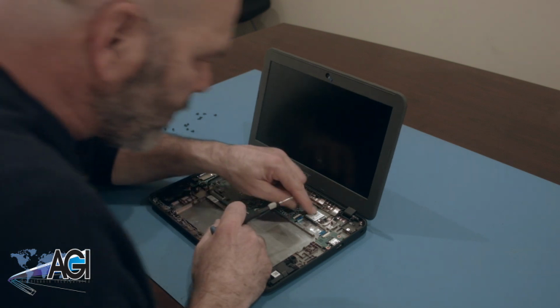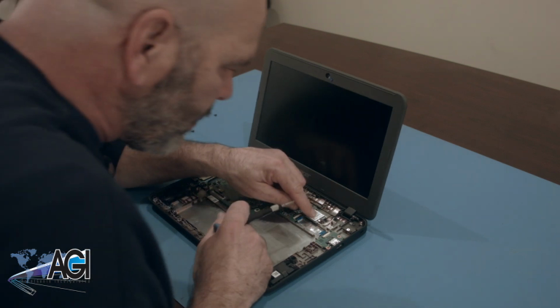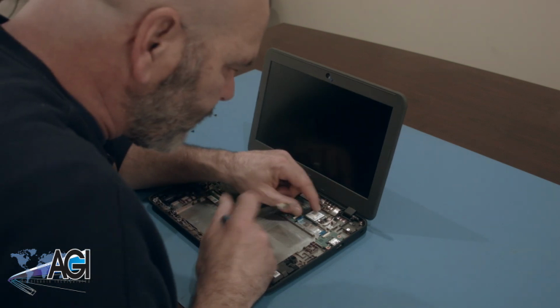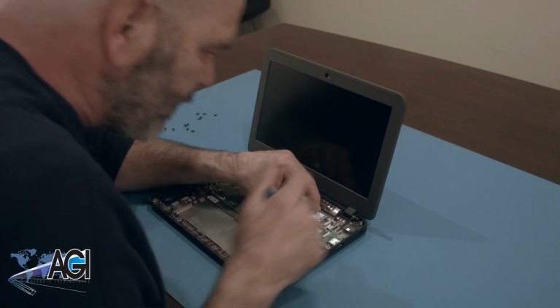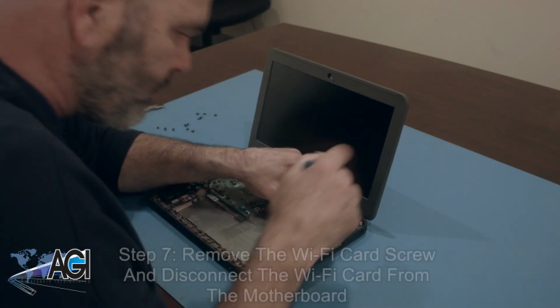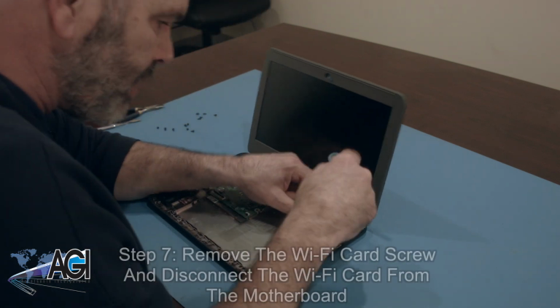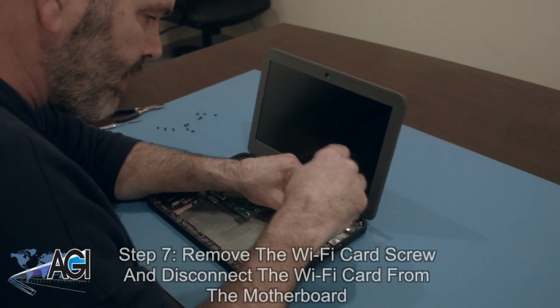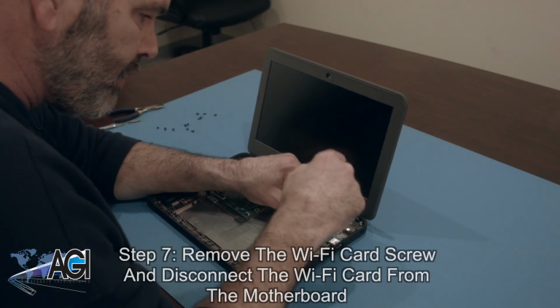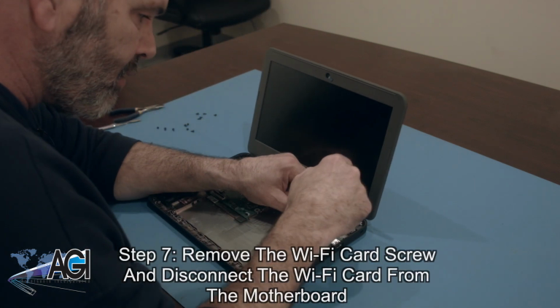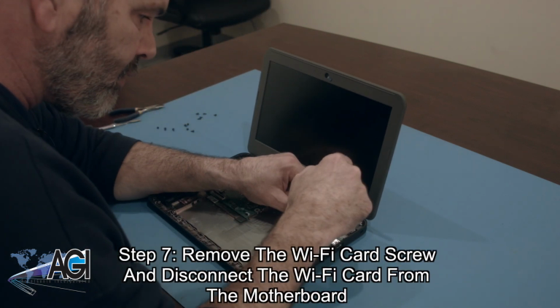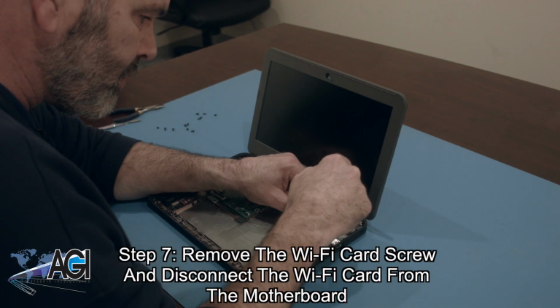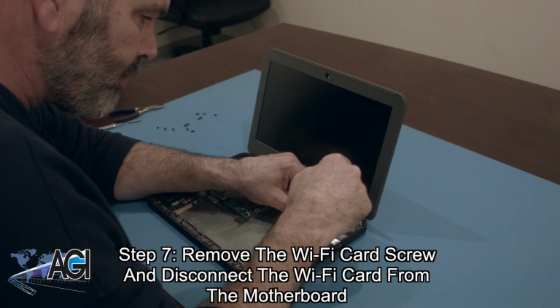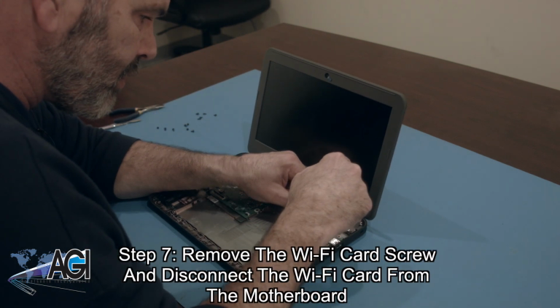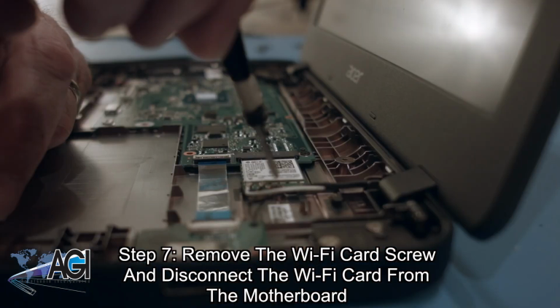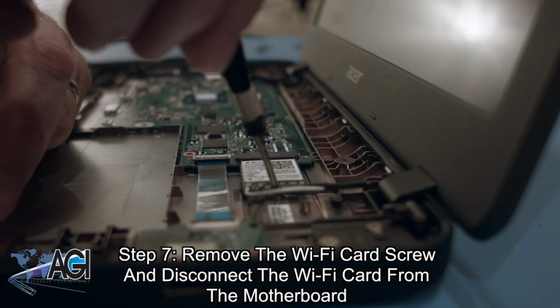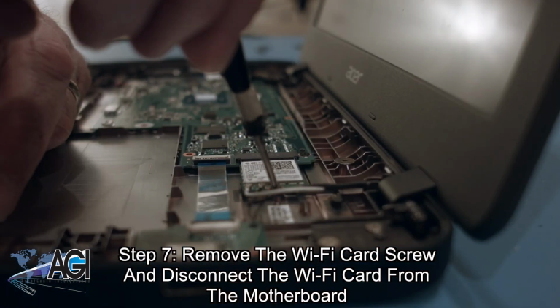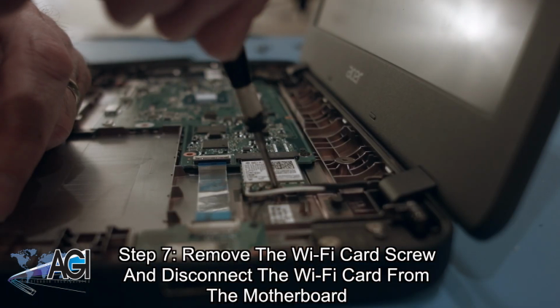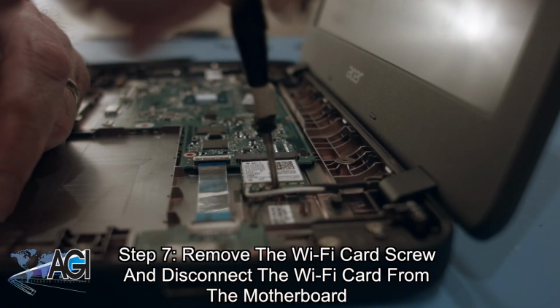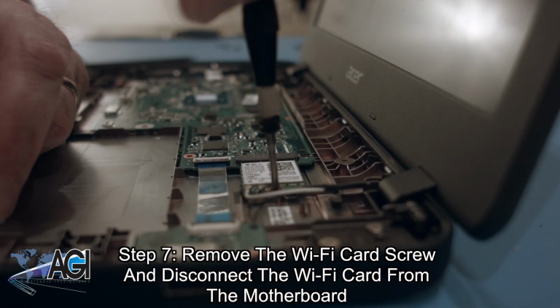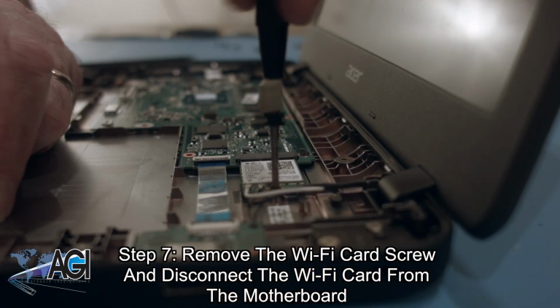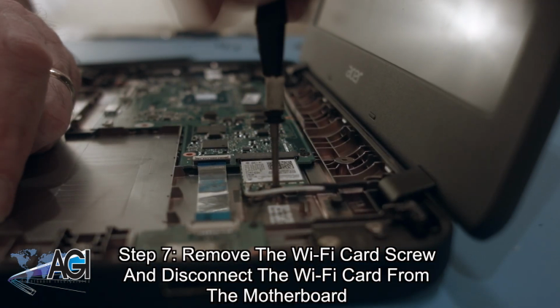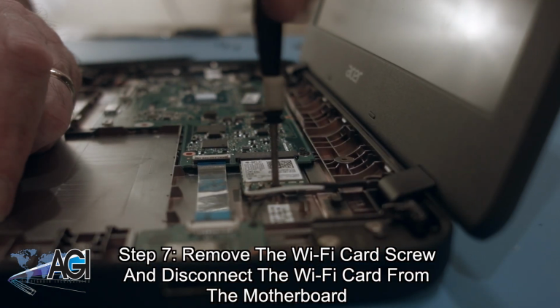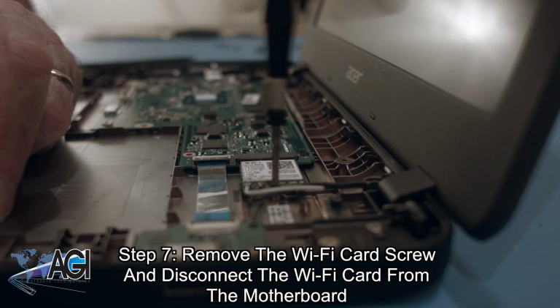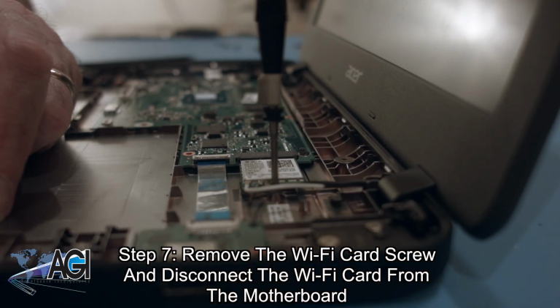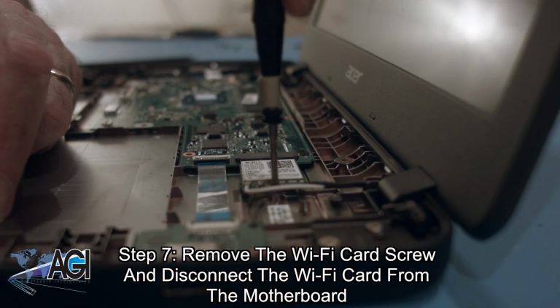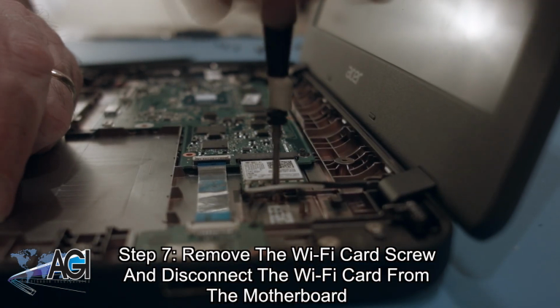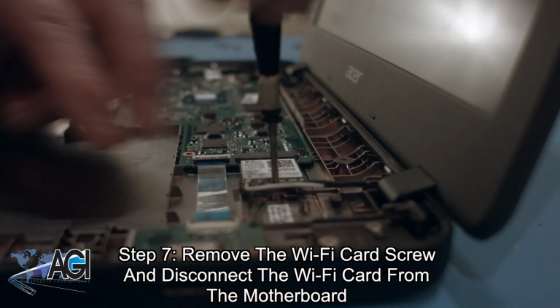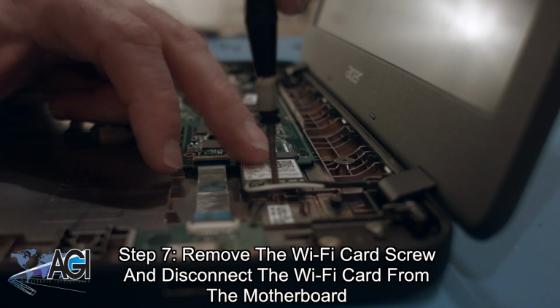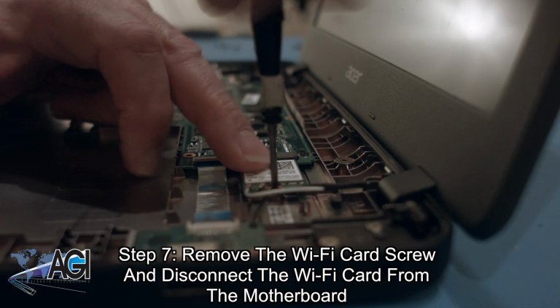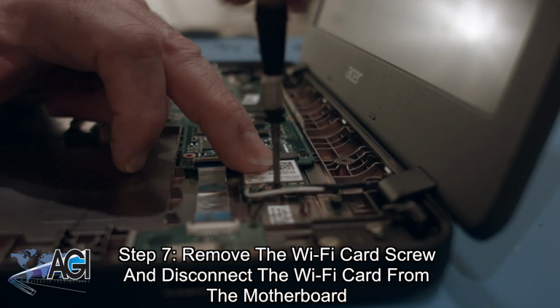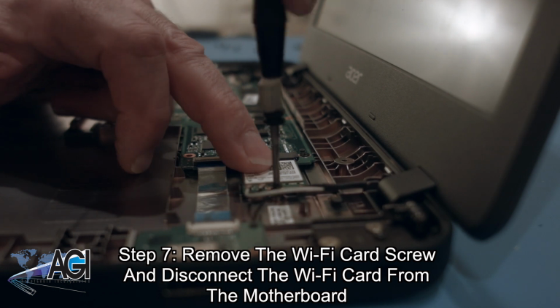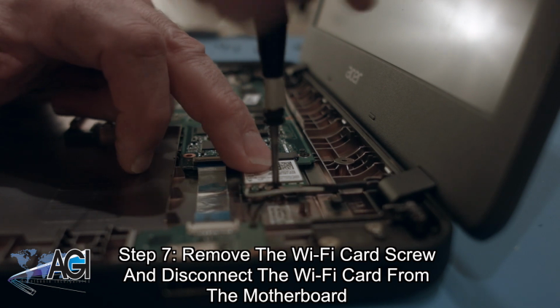Next, you will remove the Wi-Fi card screw and then remove the Wi-Fi card from the motherboard.